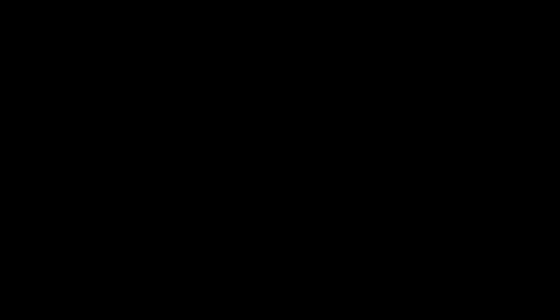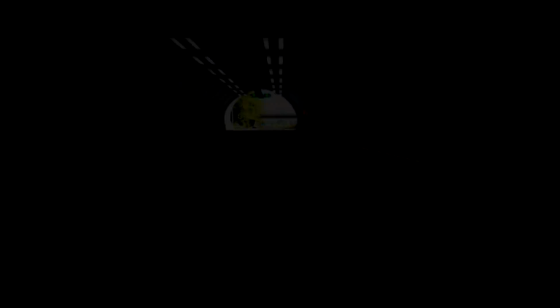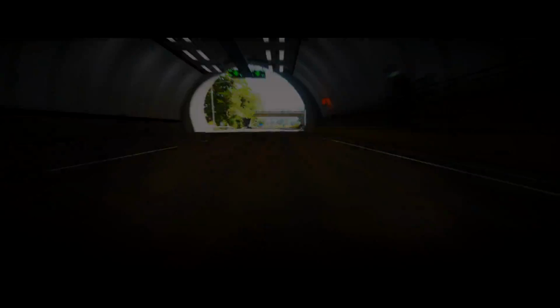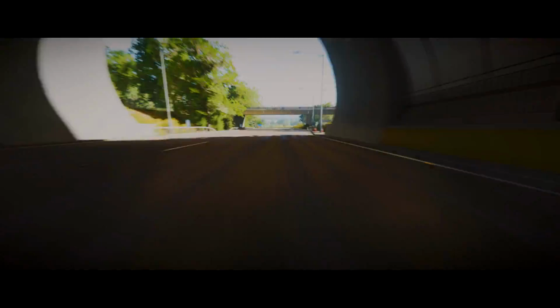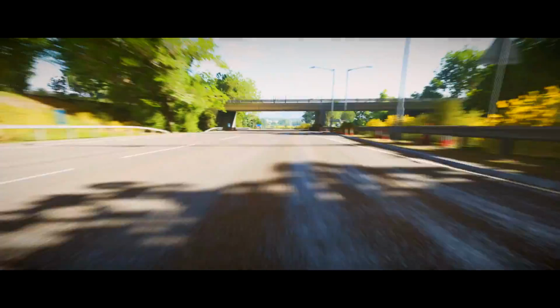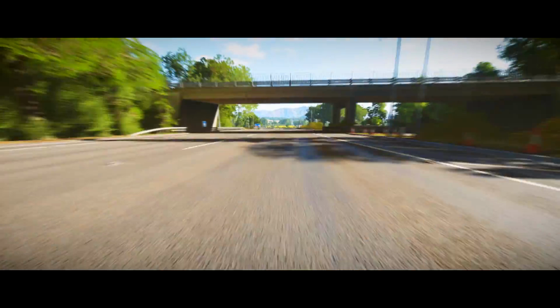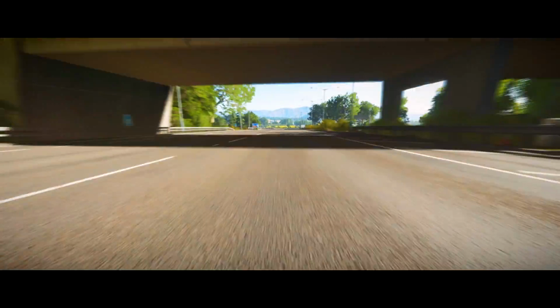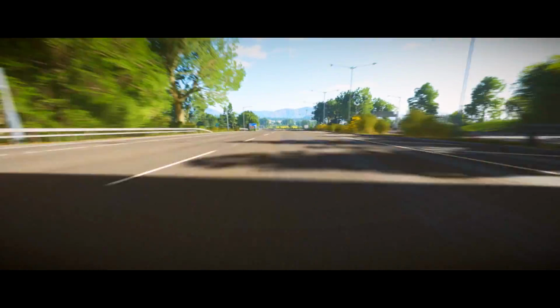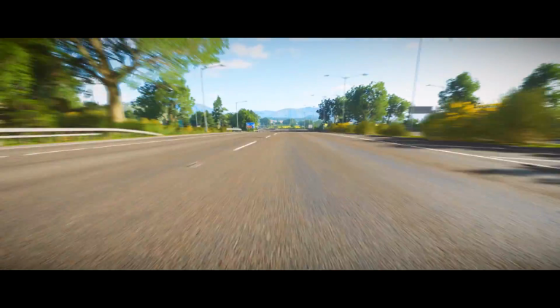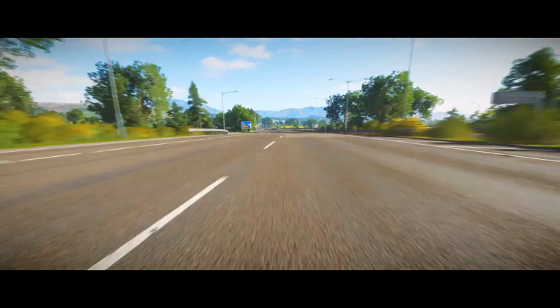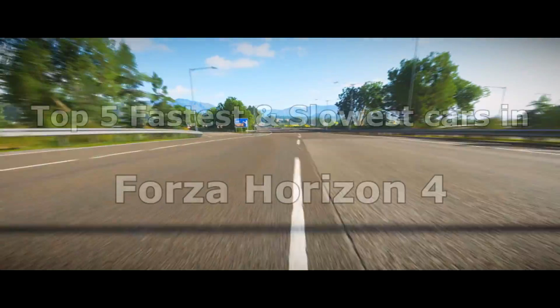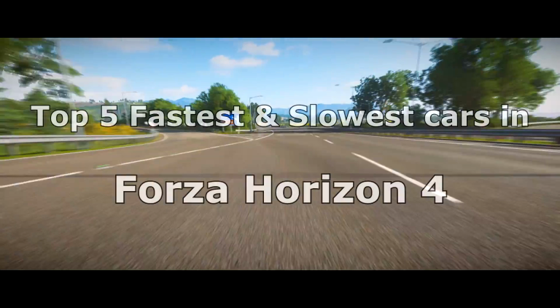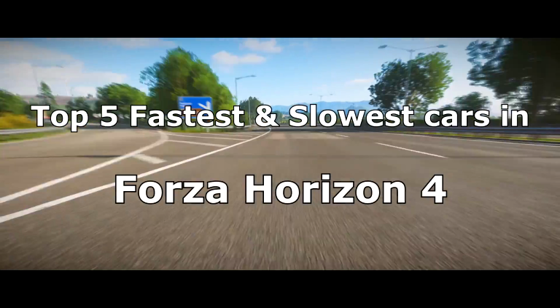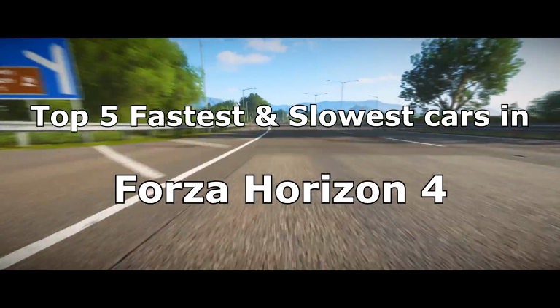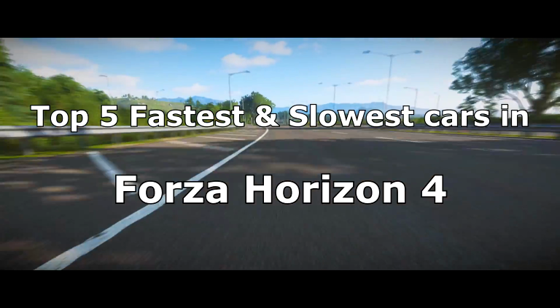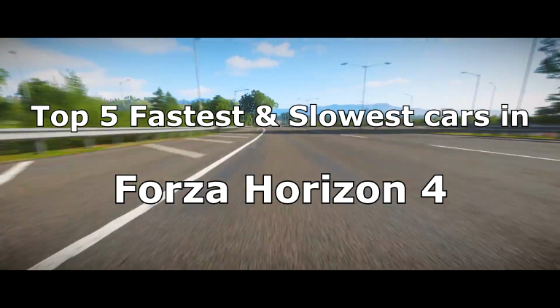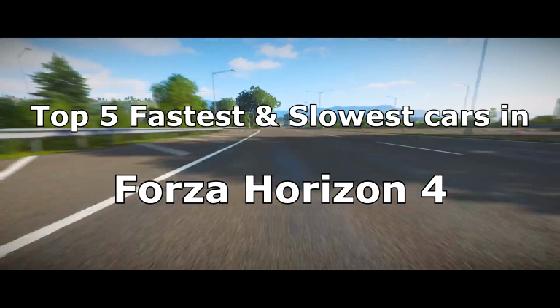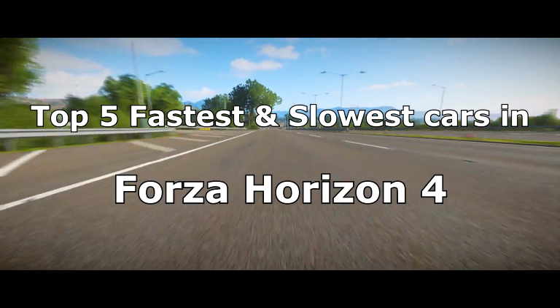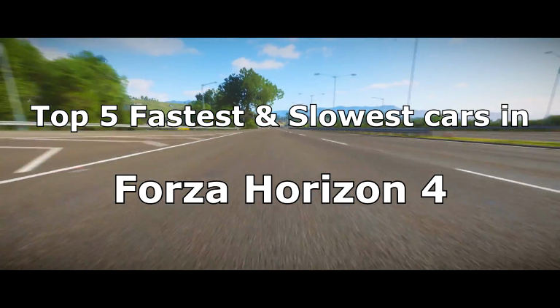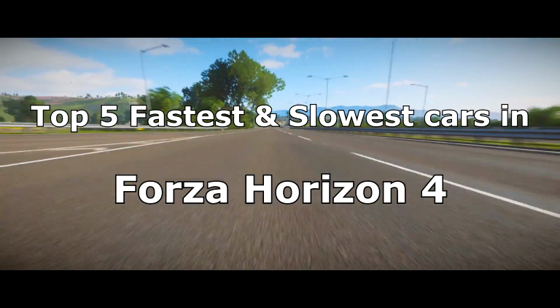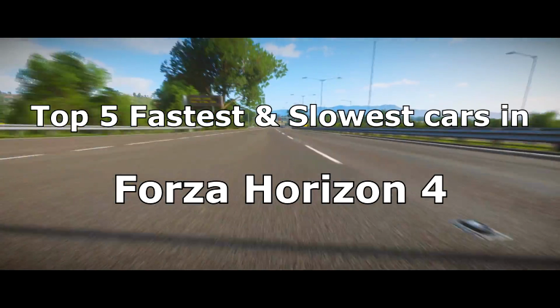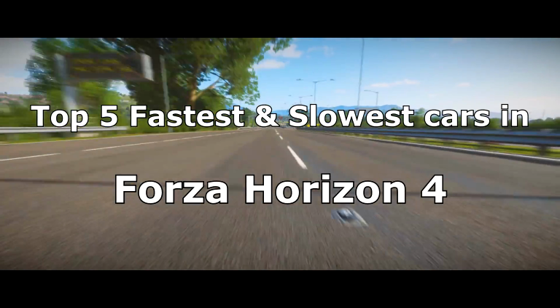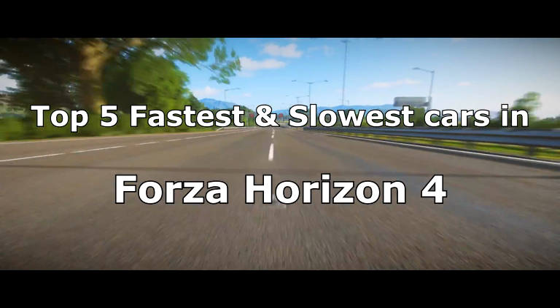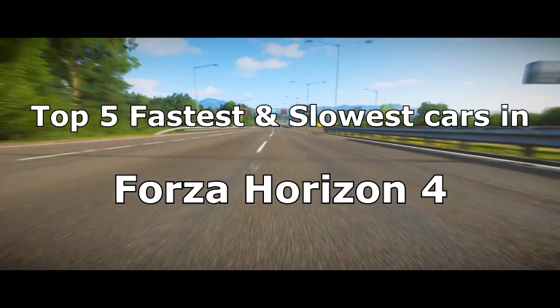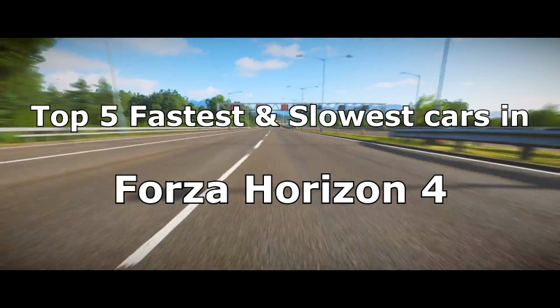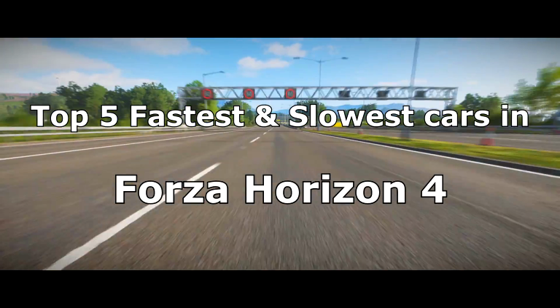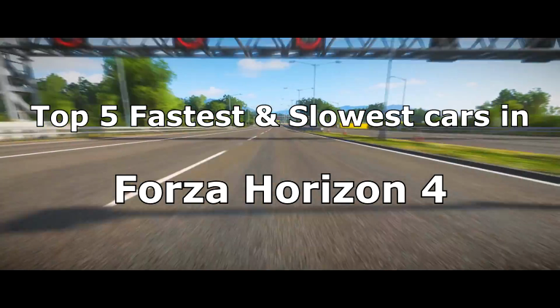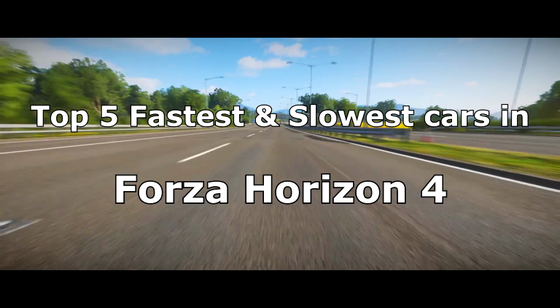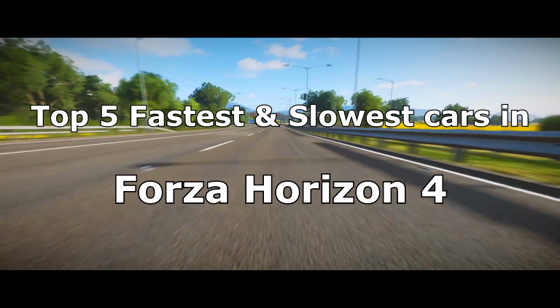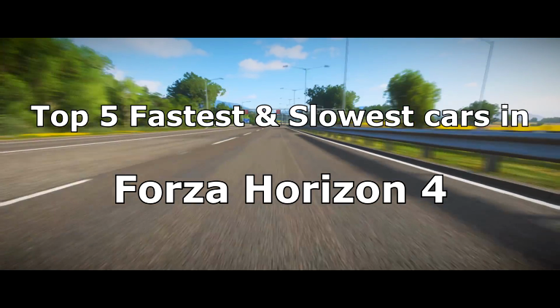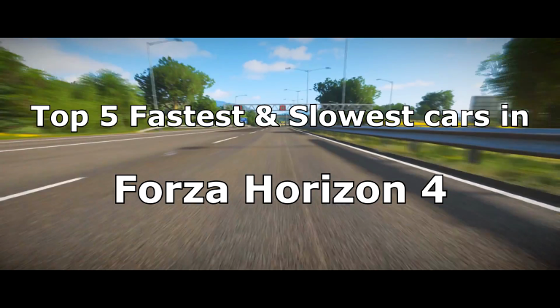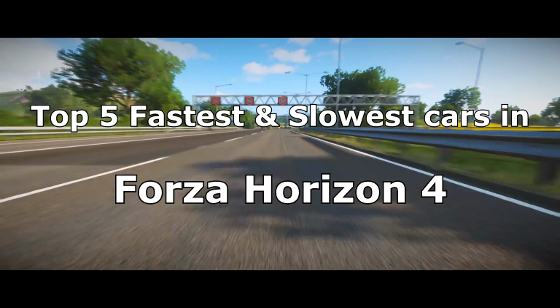Hello guys and welcome to the top 5 fastest and slowest cars in Forza Horizon 4.